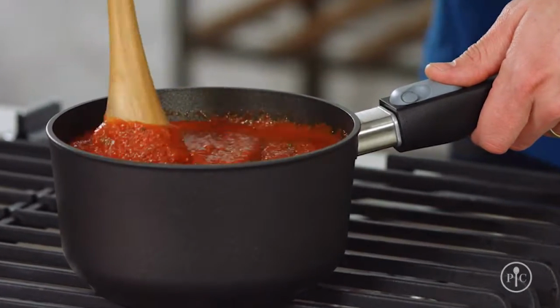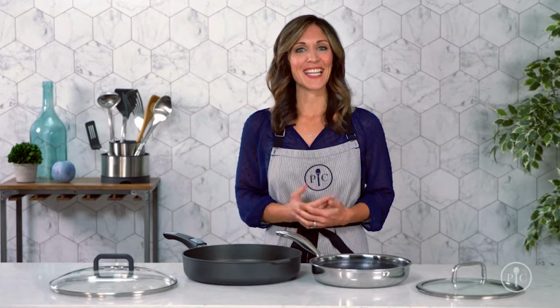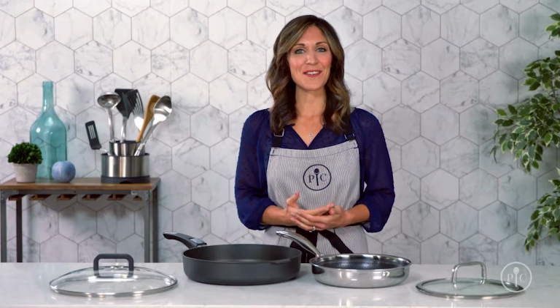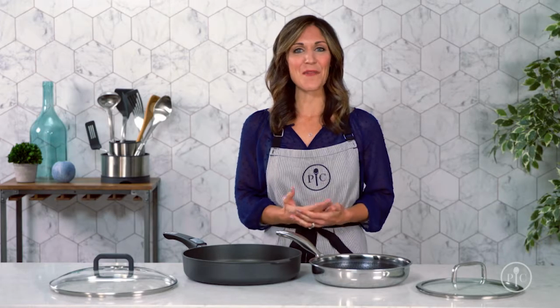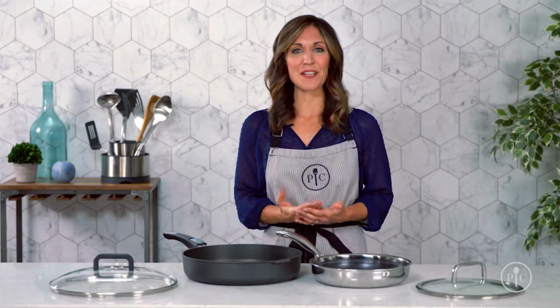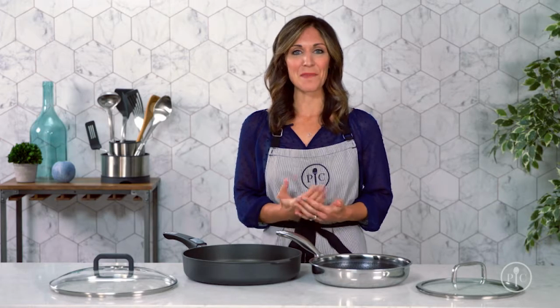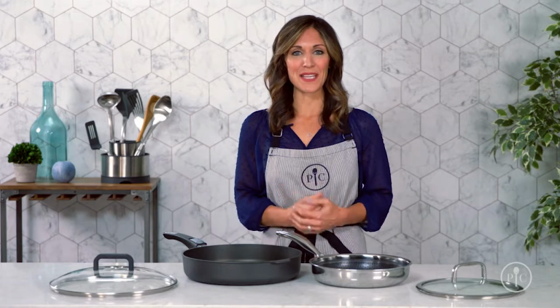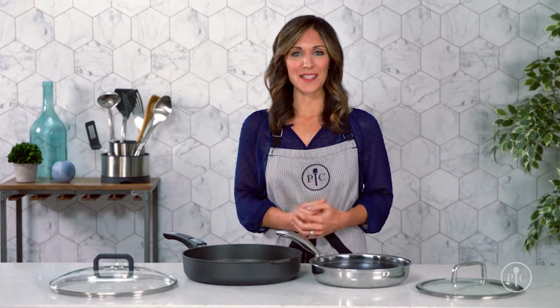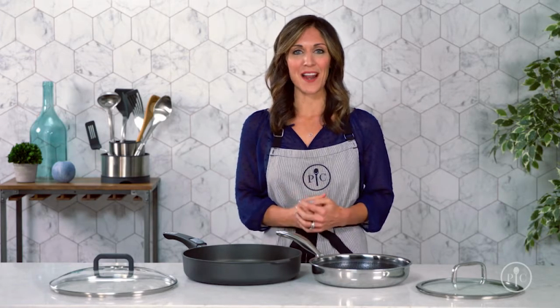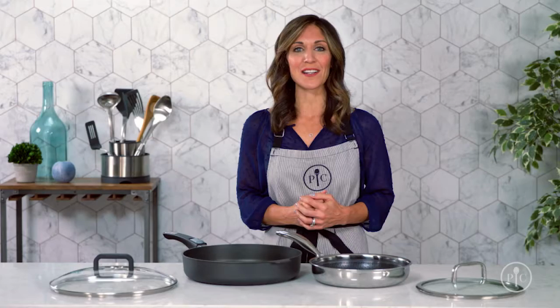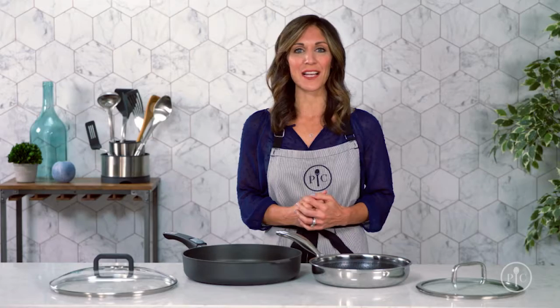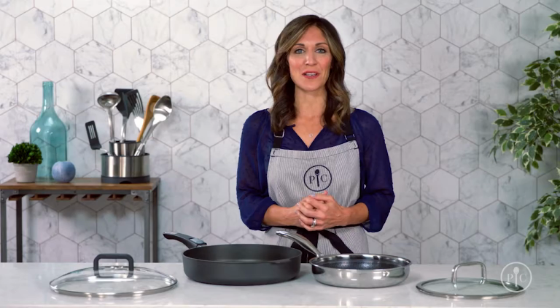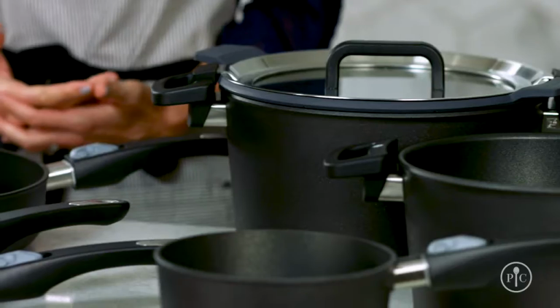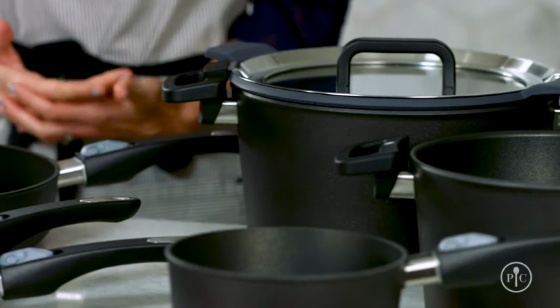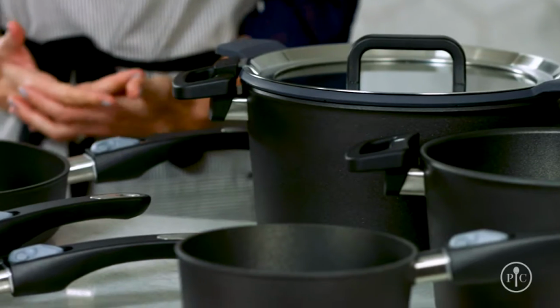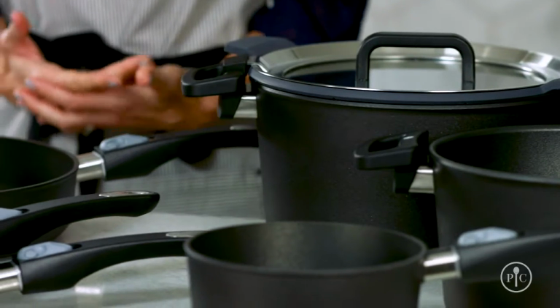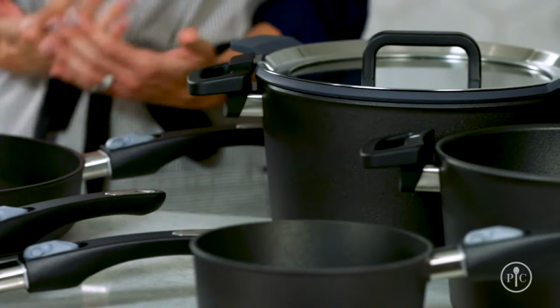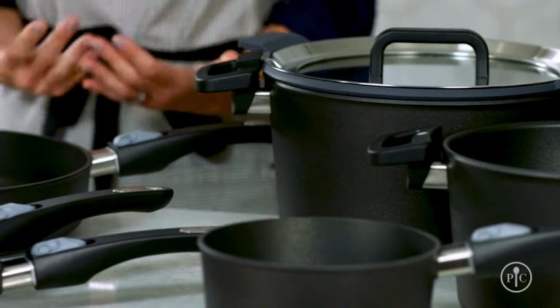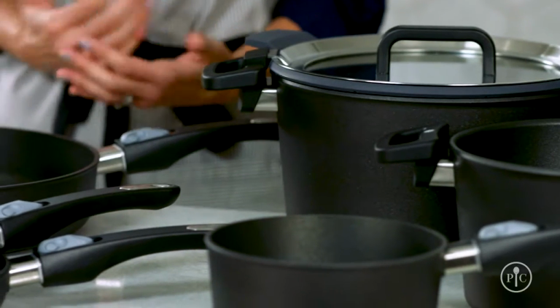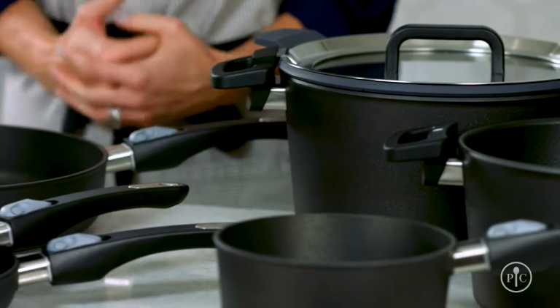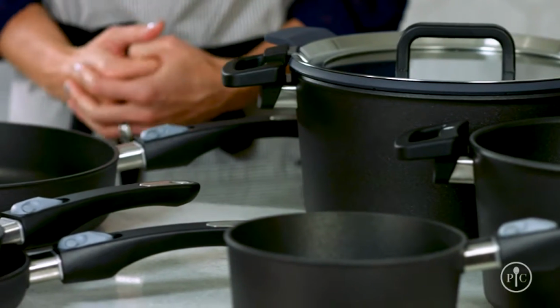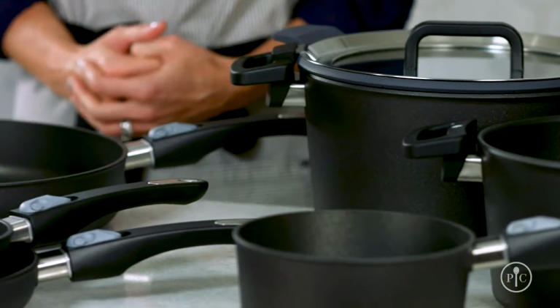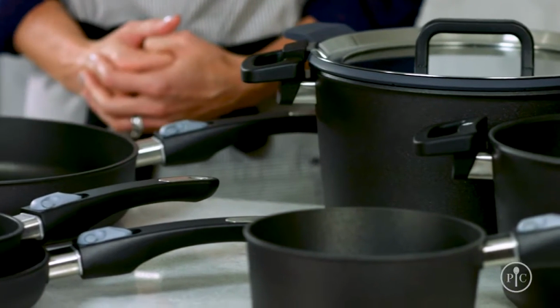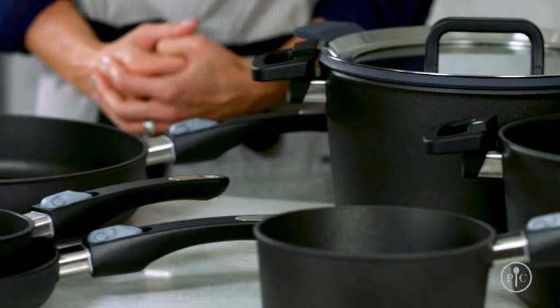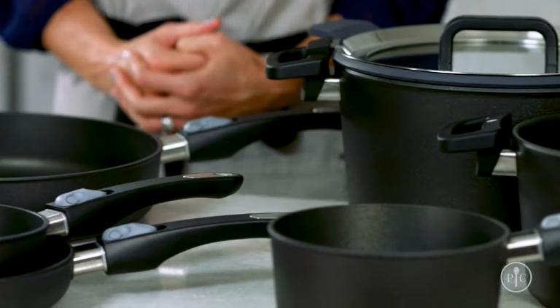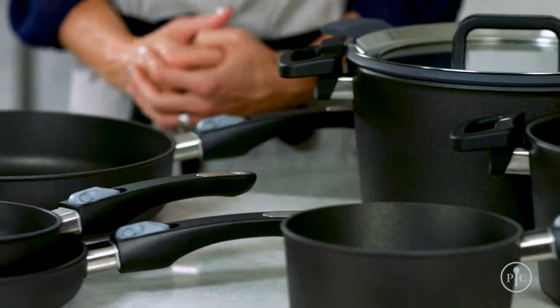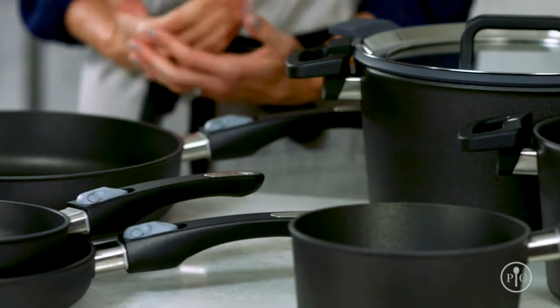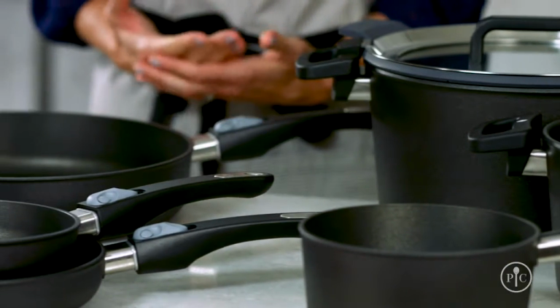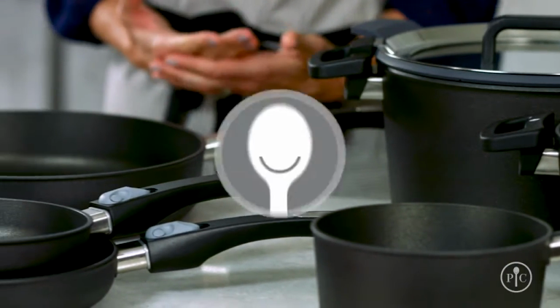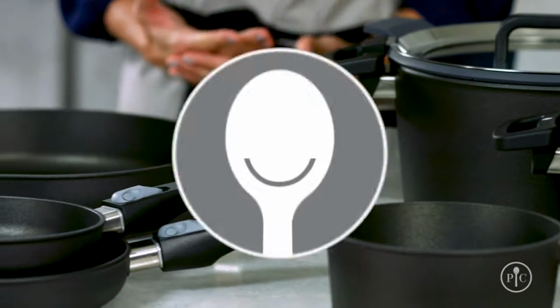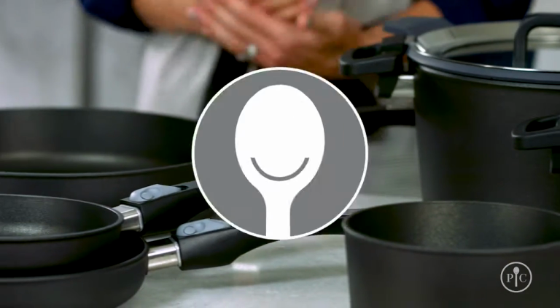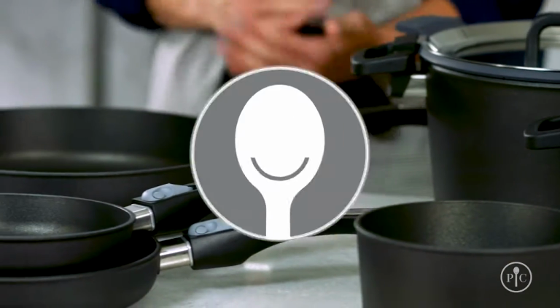Get to know the different pieces in our collection by trying out some of our great new recipes. You're really gonna love it.